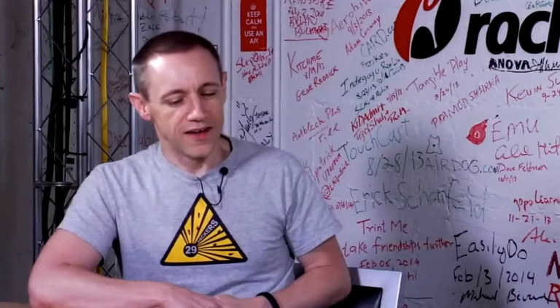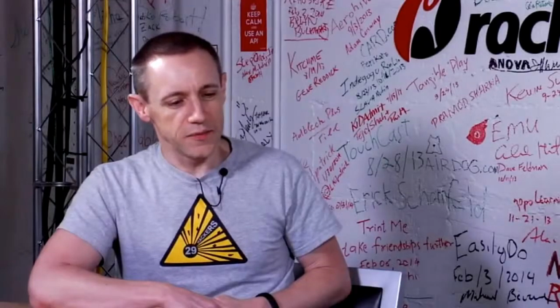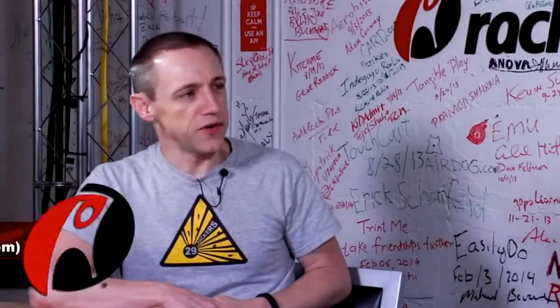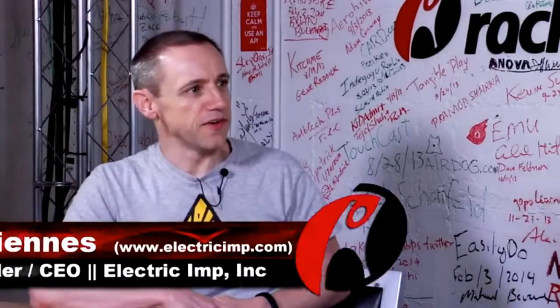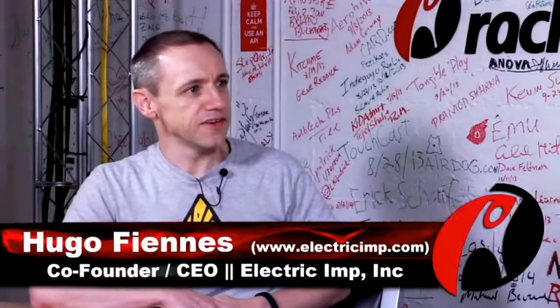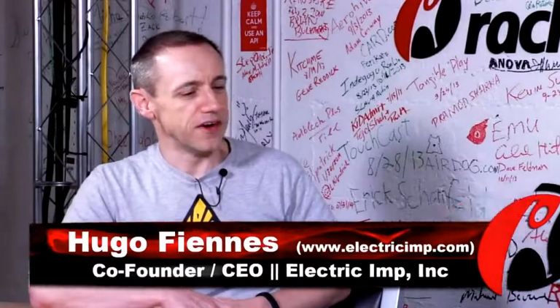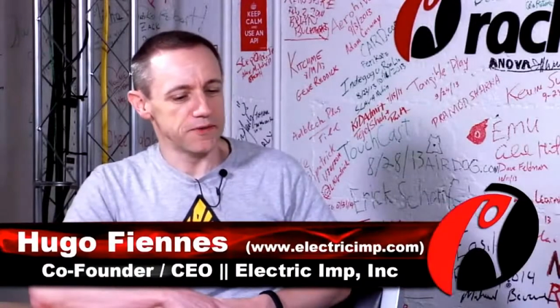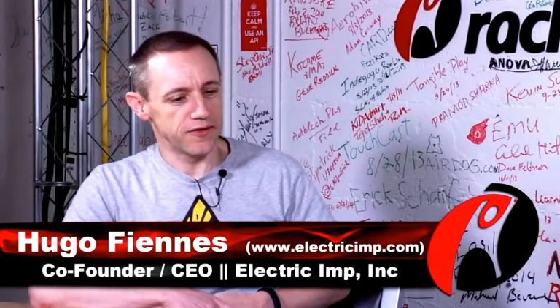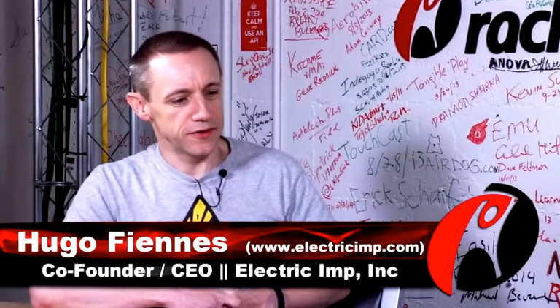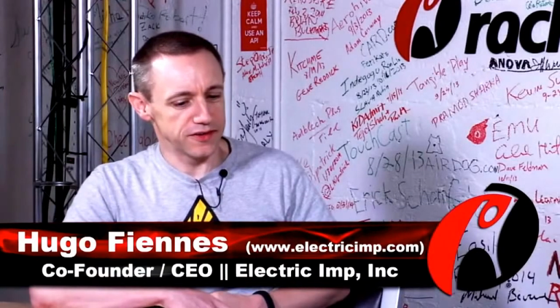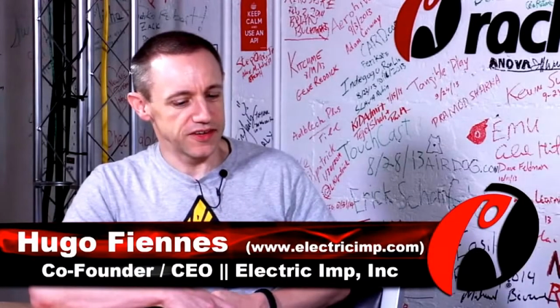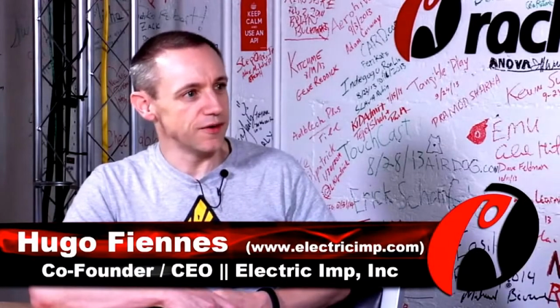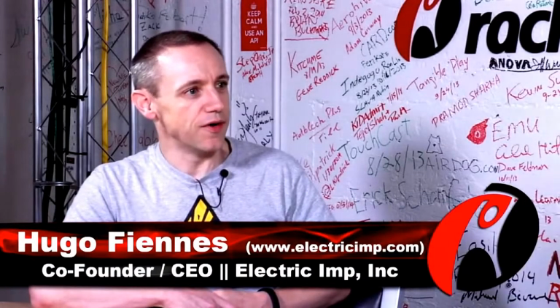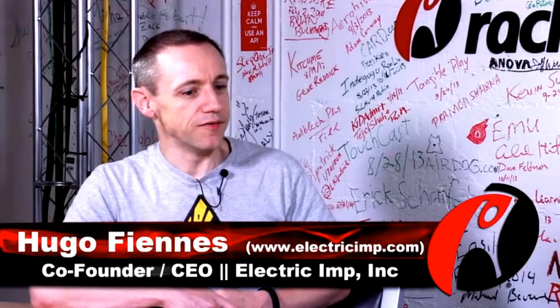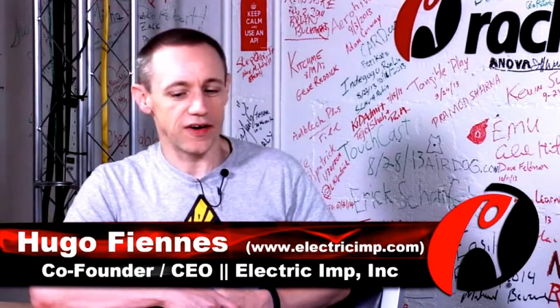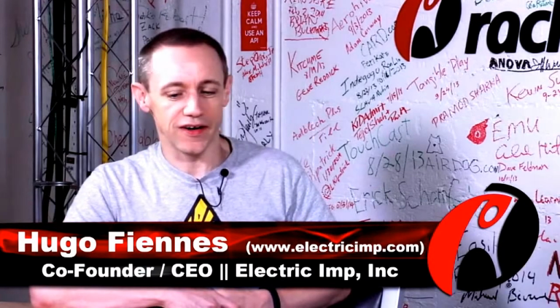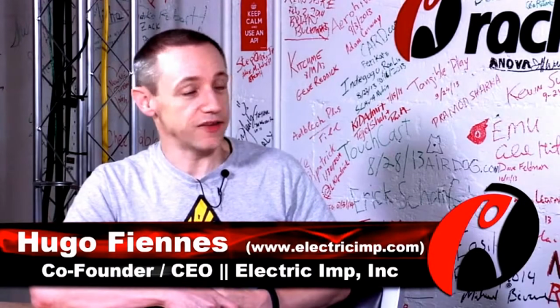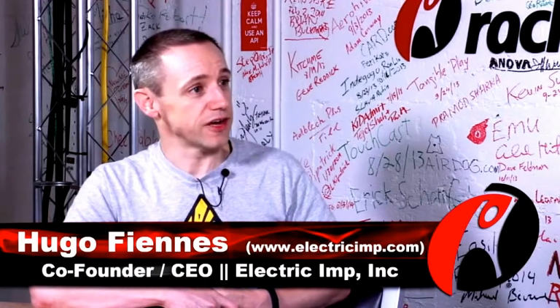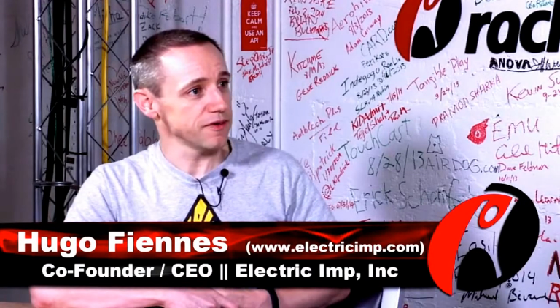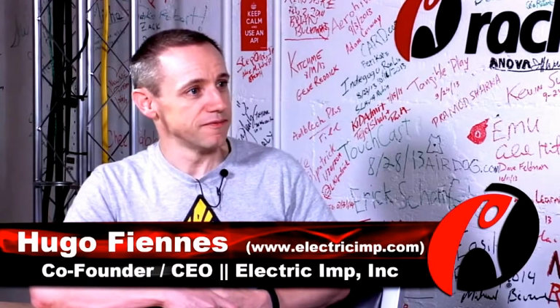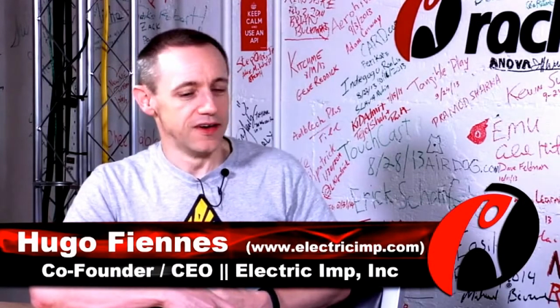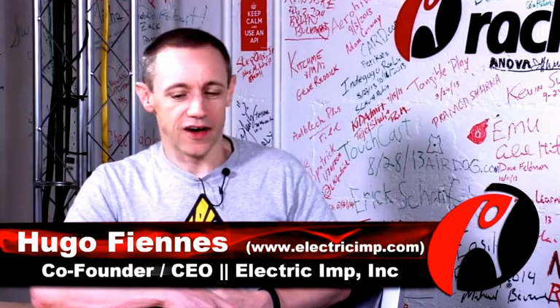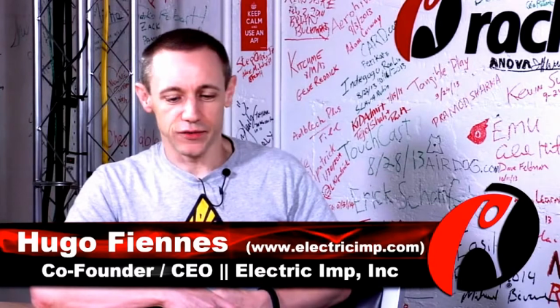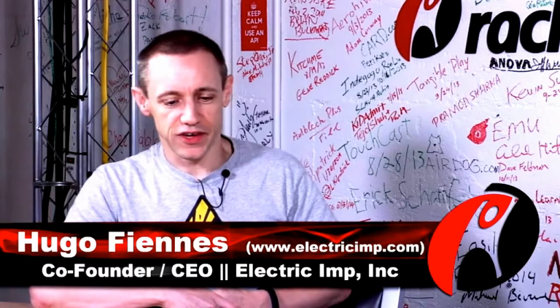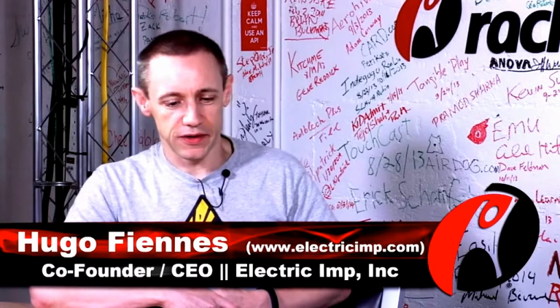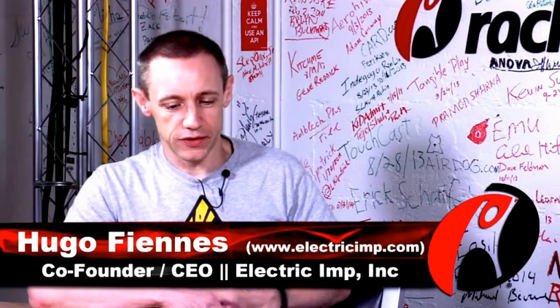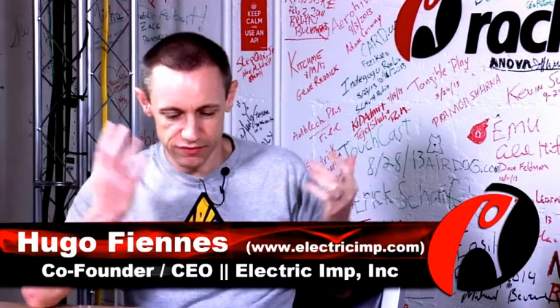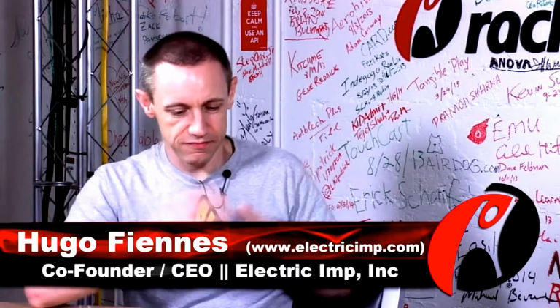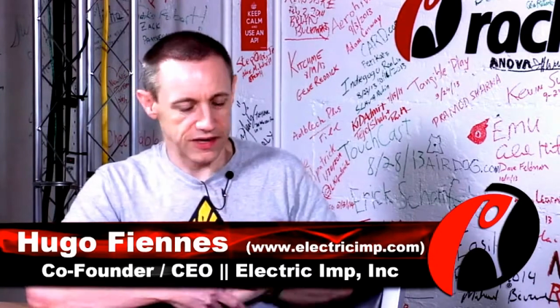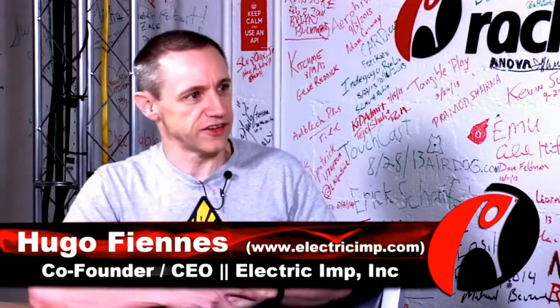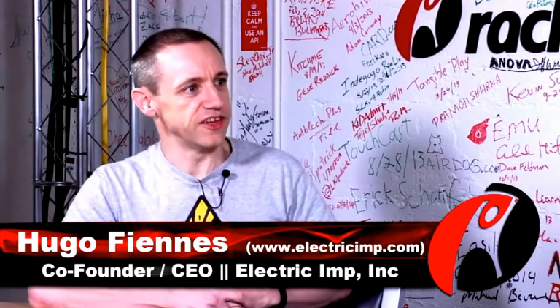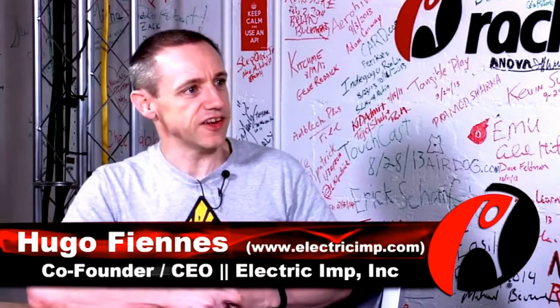I'm Hugo Fiennes. I'm co-founder and the CEO of Electric Imp, which is a company which connects things to the Internet.